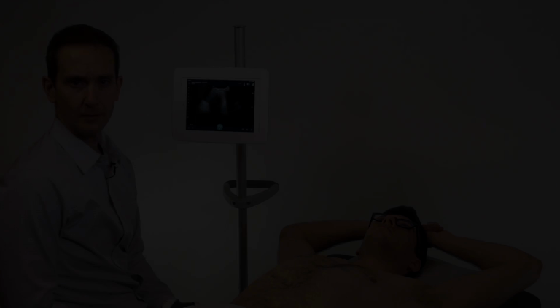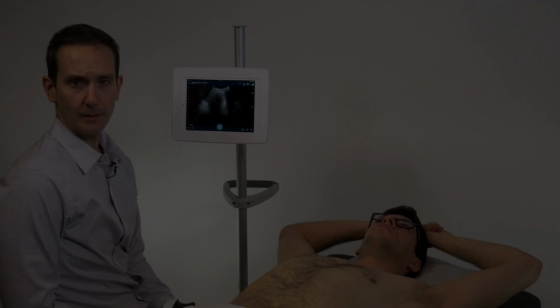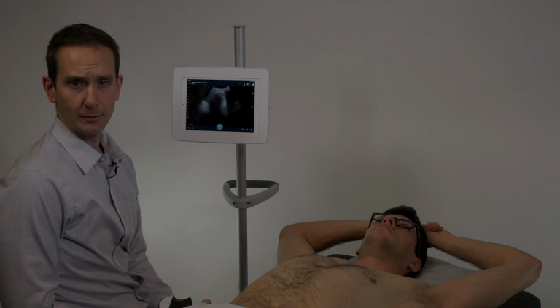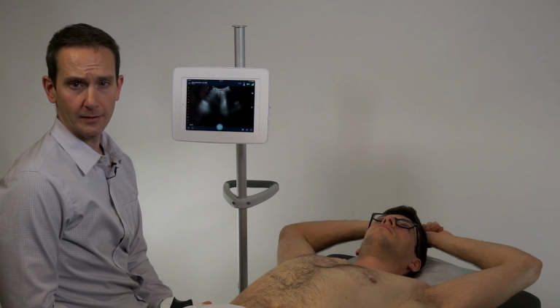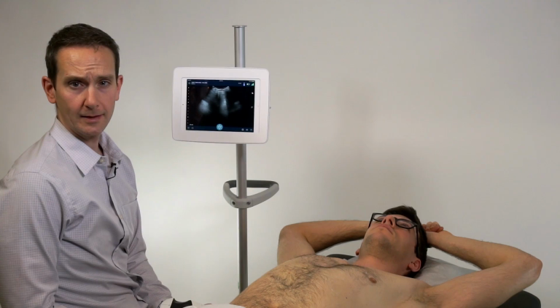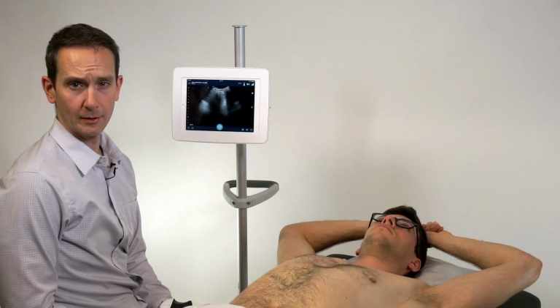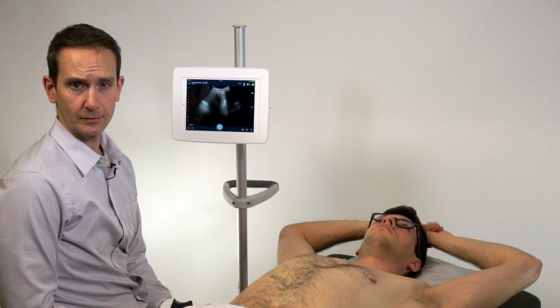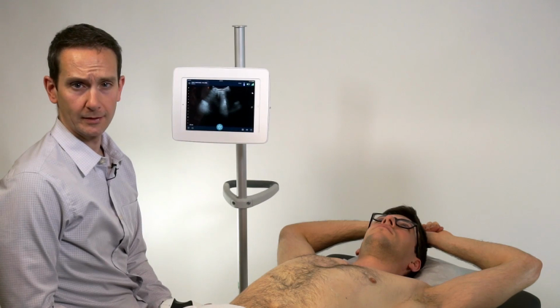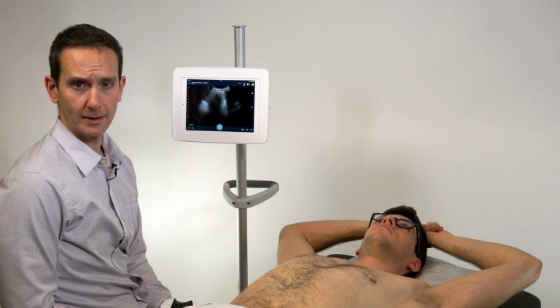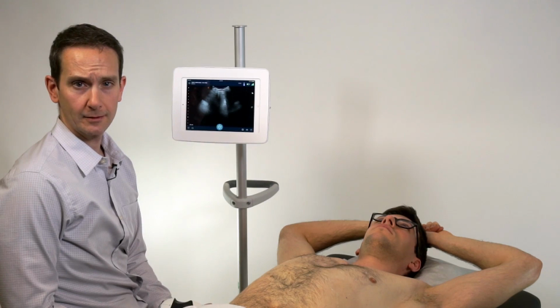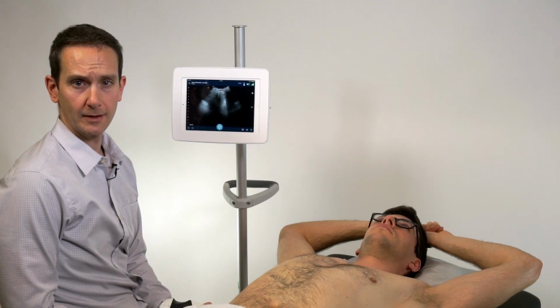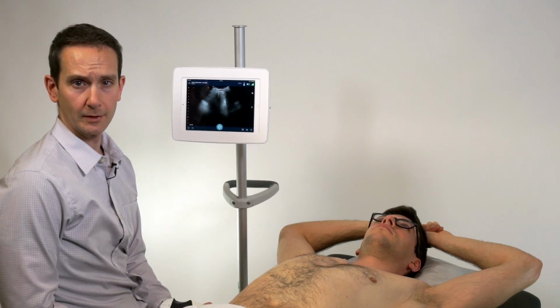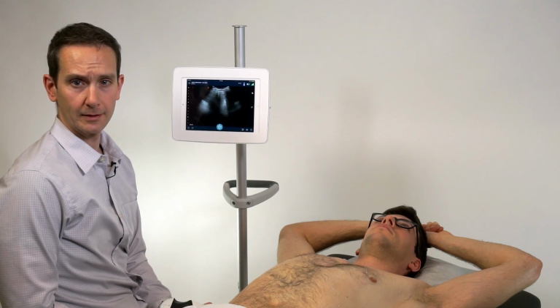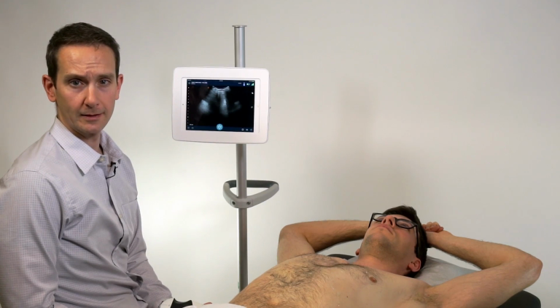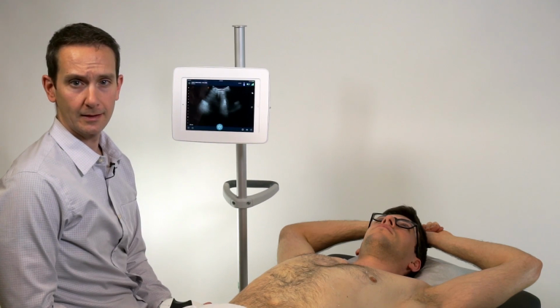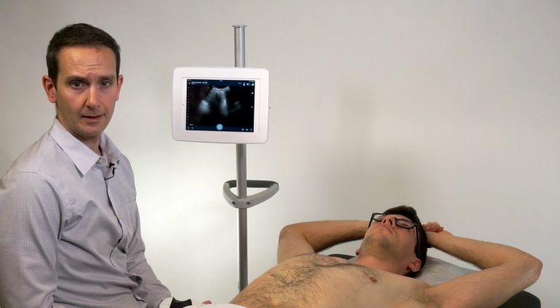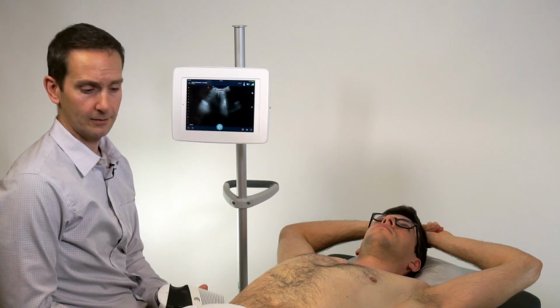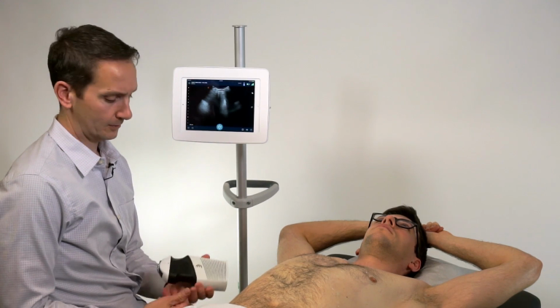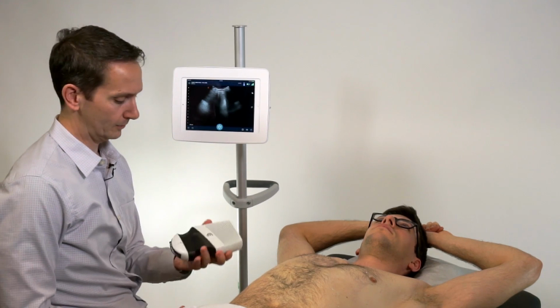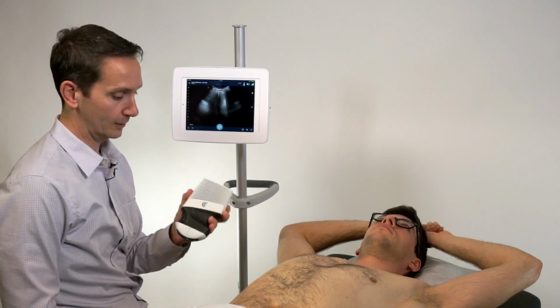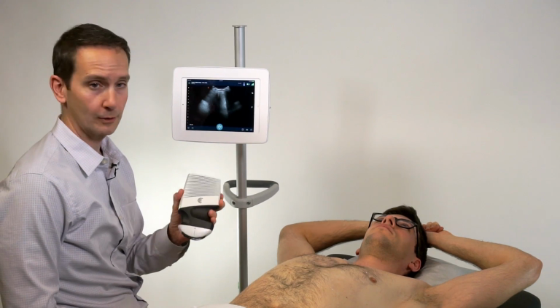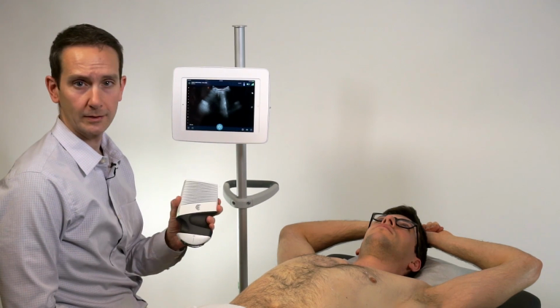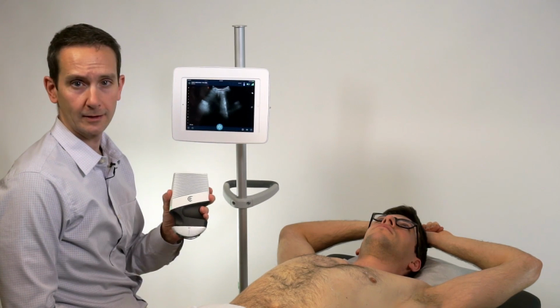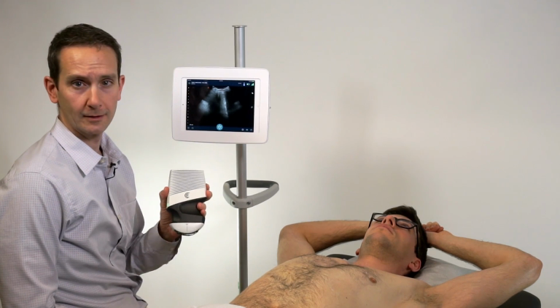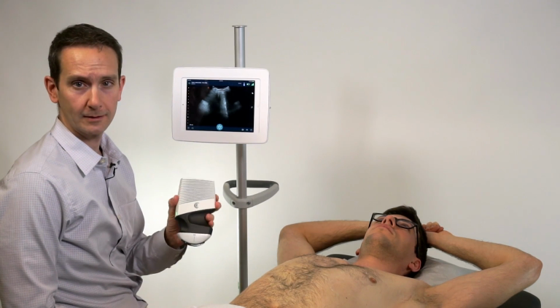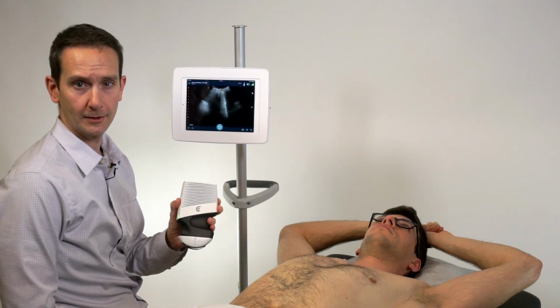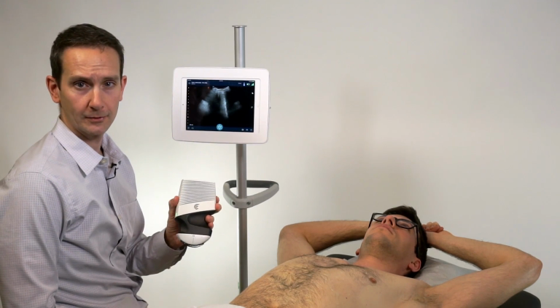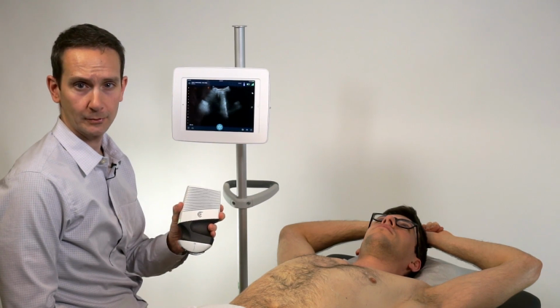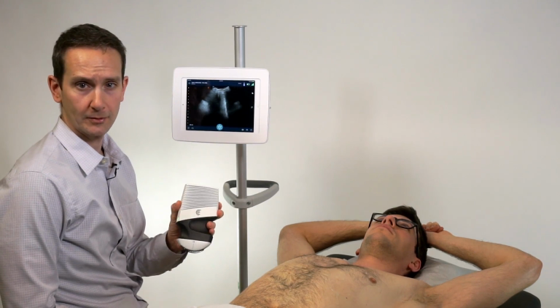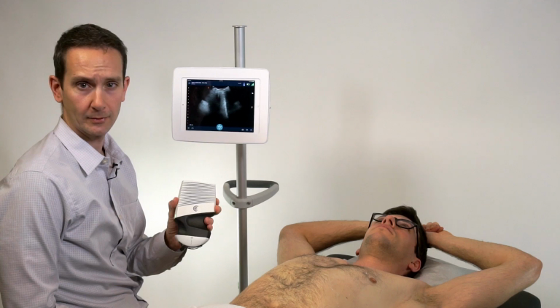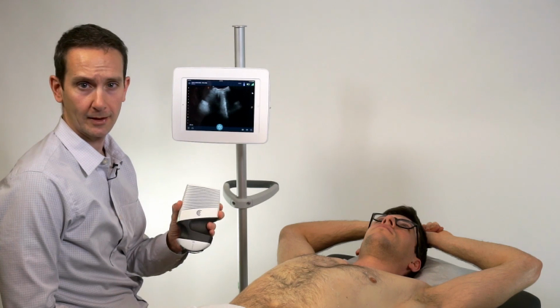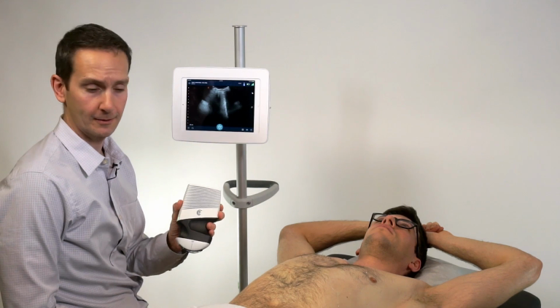My name is Chris Eddy. I'm an ultrasound educator. Today we are looking at the kidneys using the curvilinear Clarius ultrasound scanner.